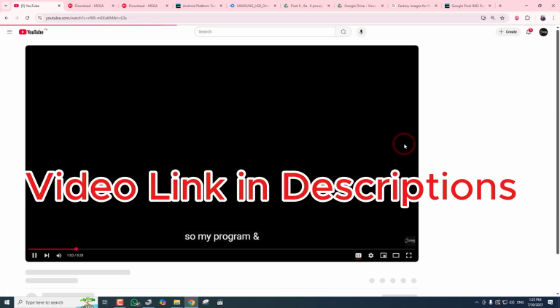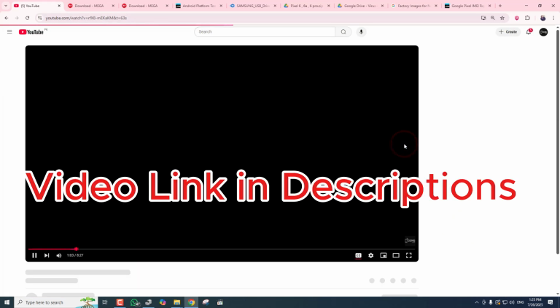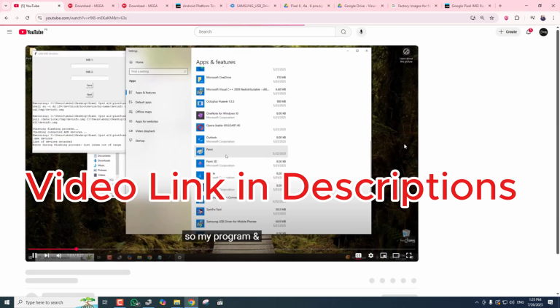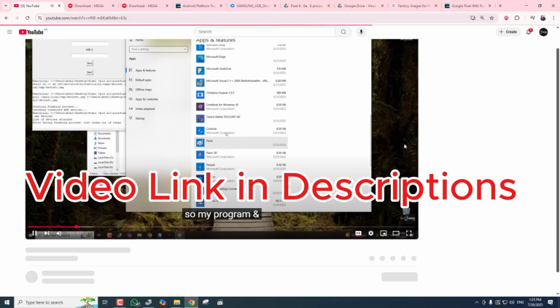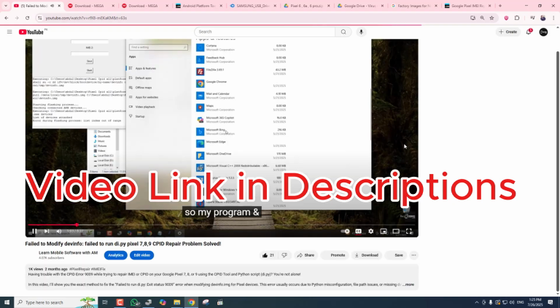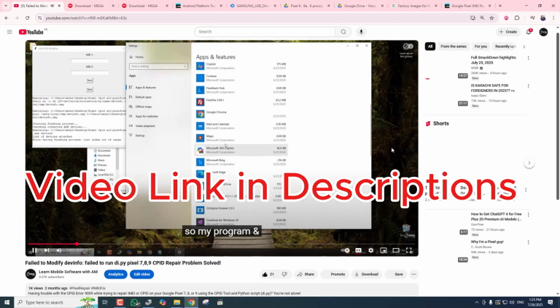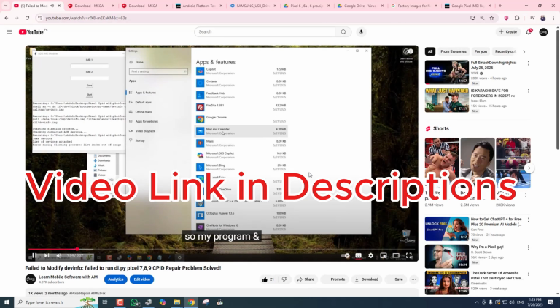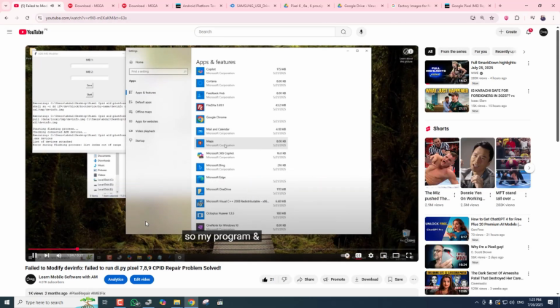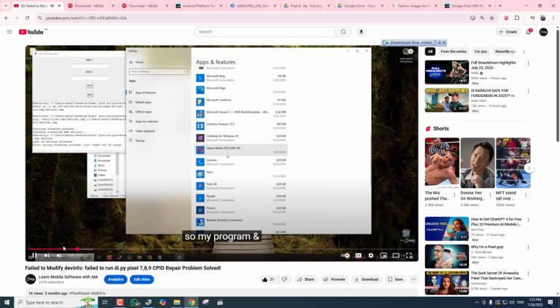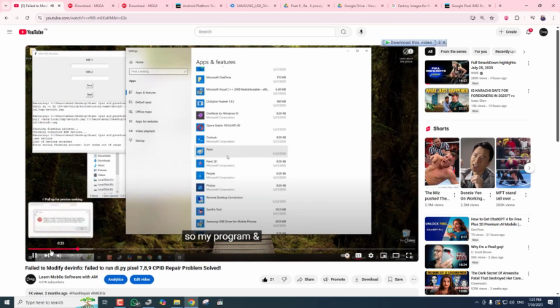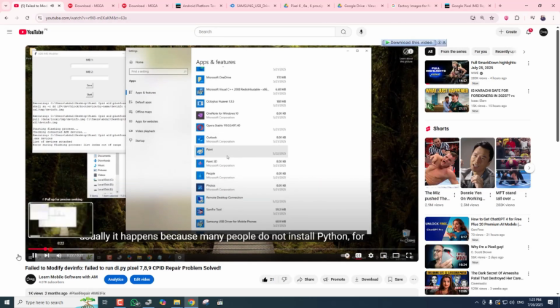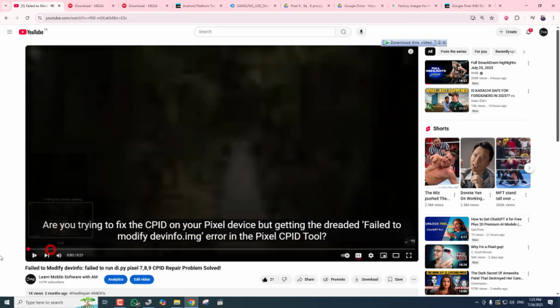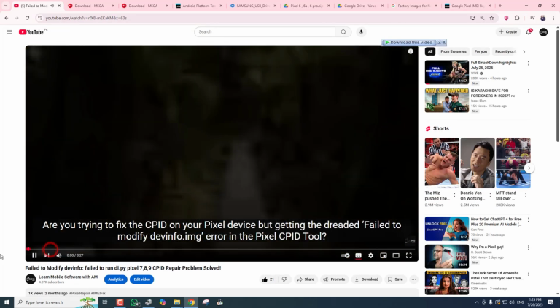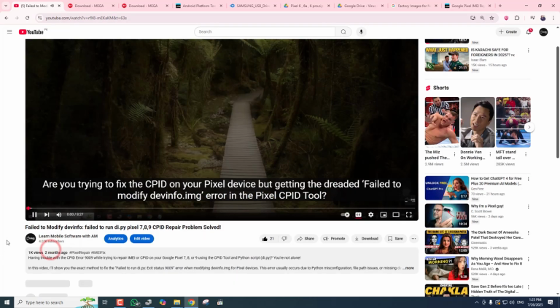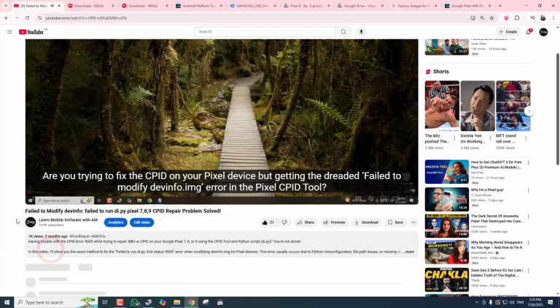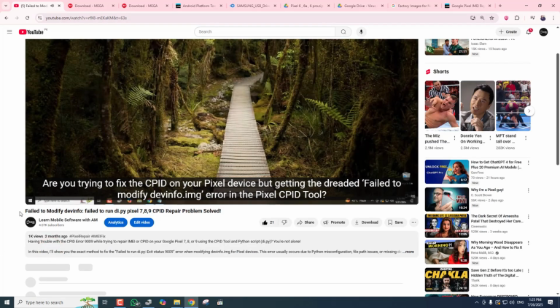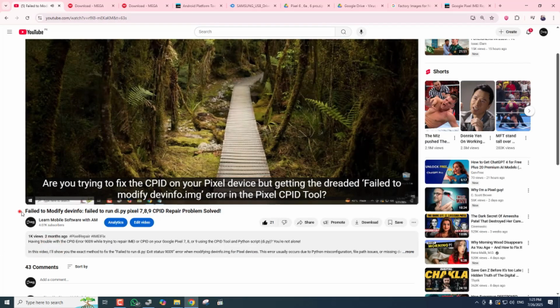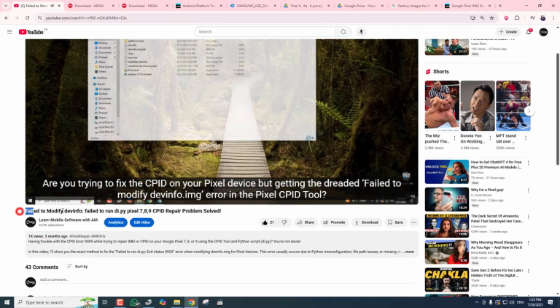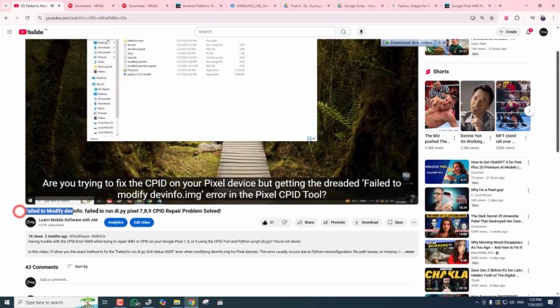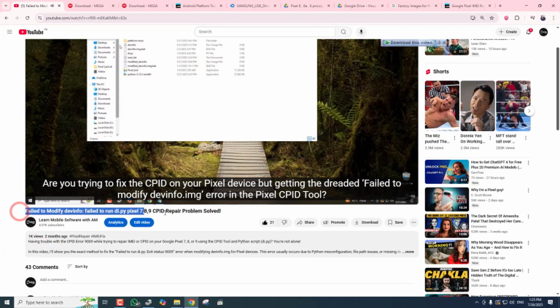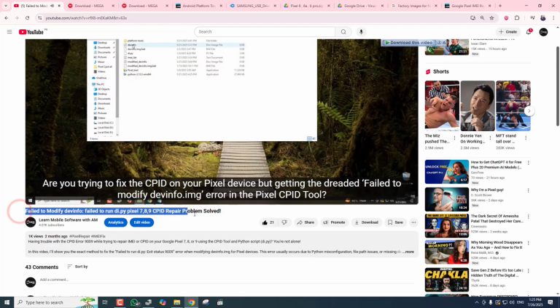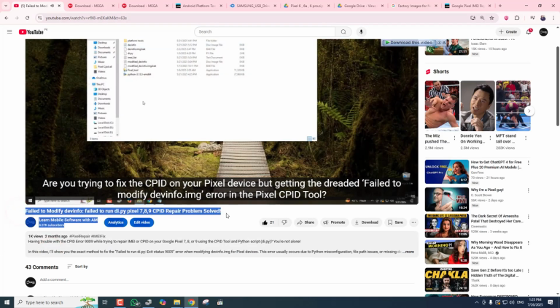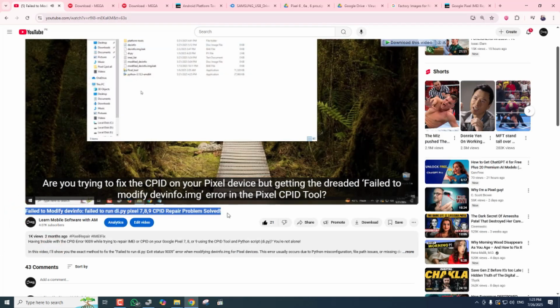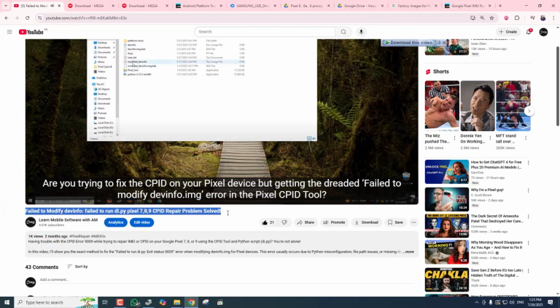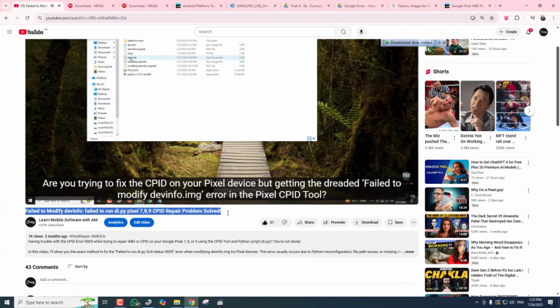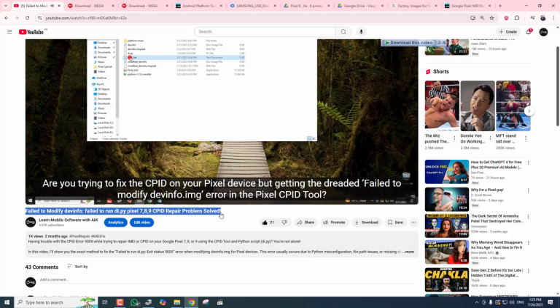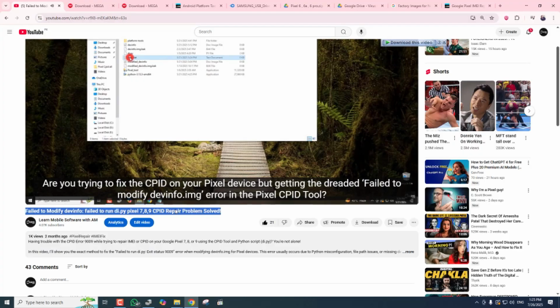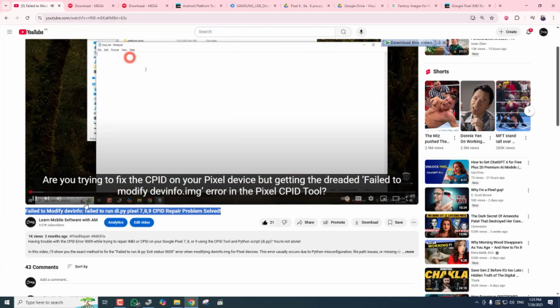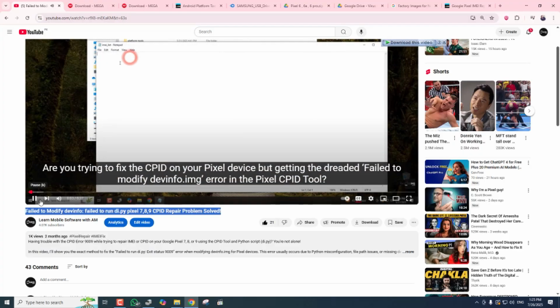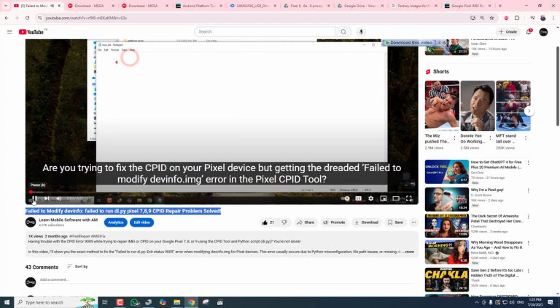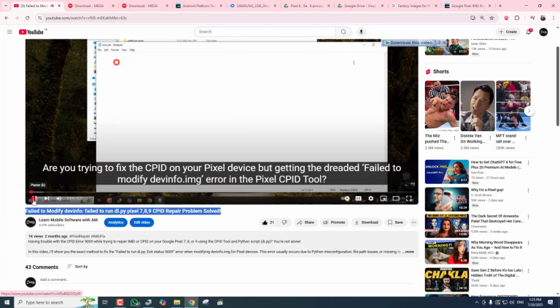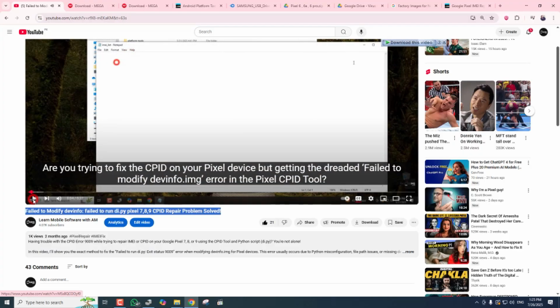Like I told before, are you trying to fix the CPID on your Pixel device but getting errors?